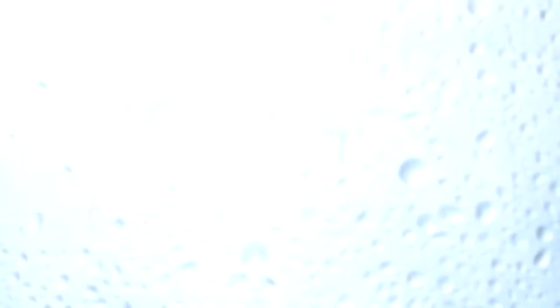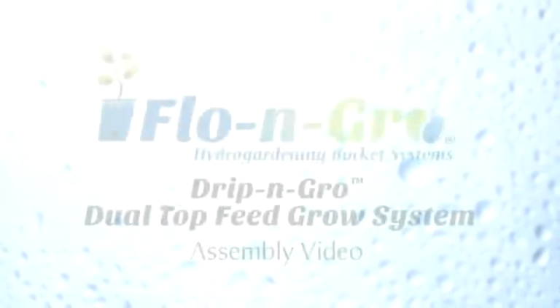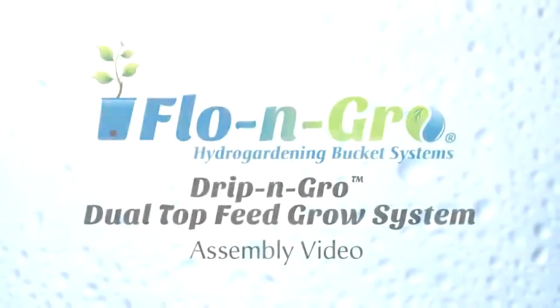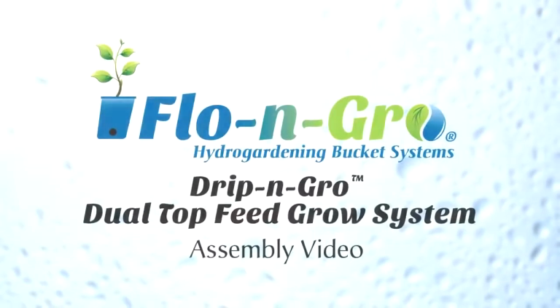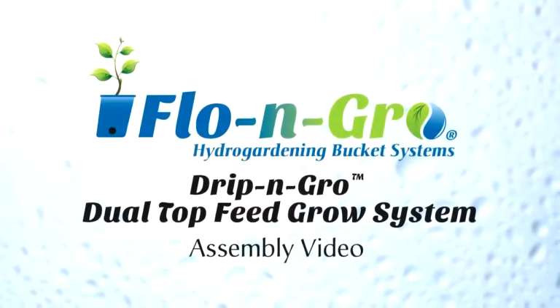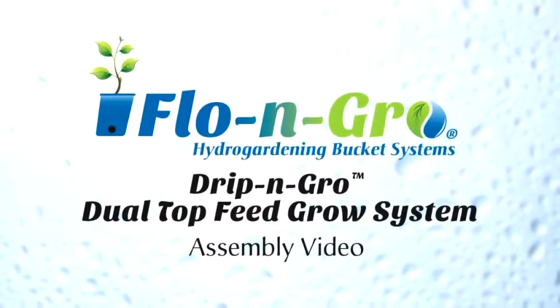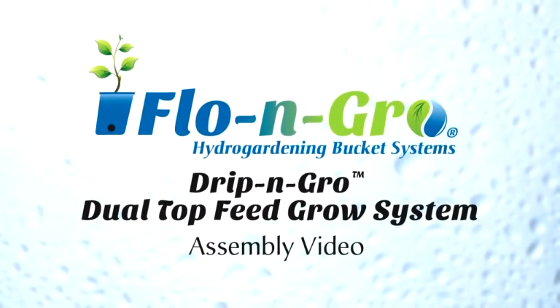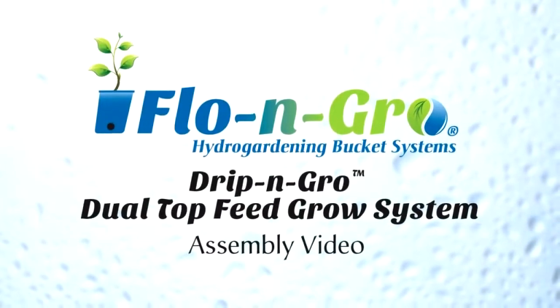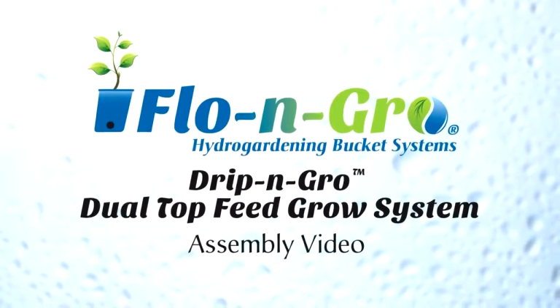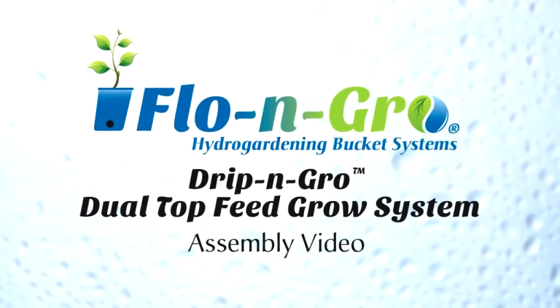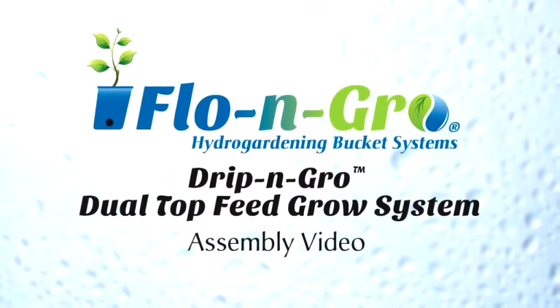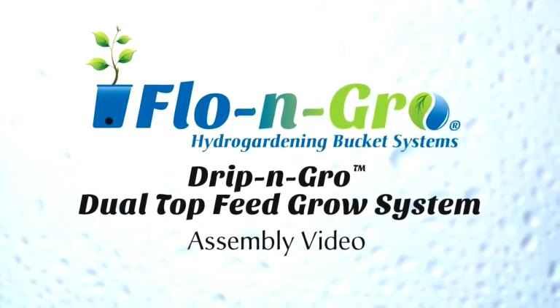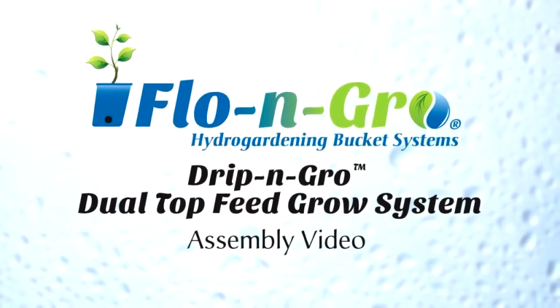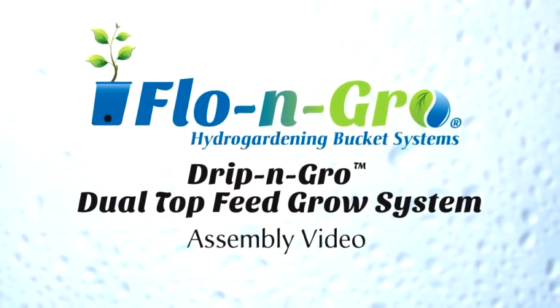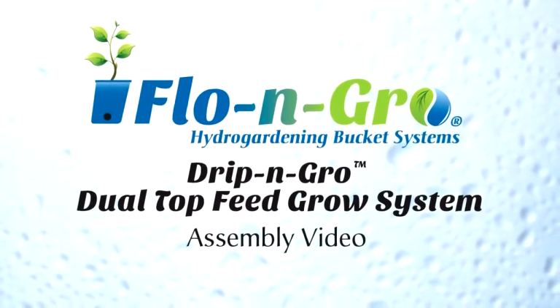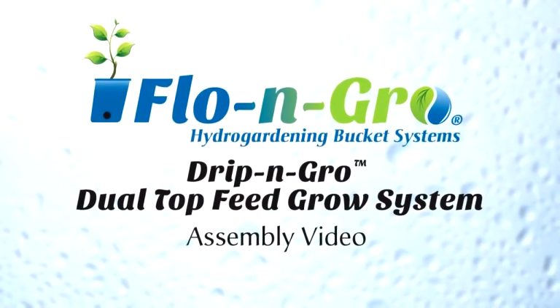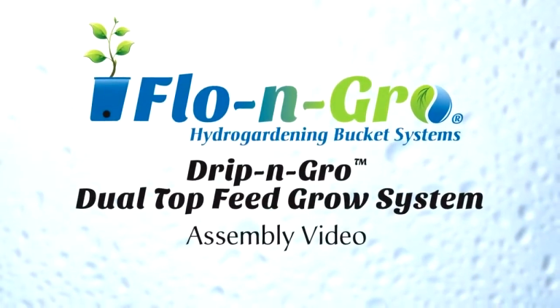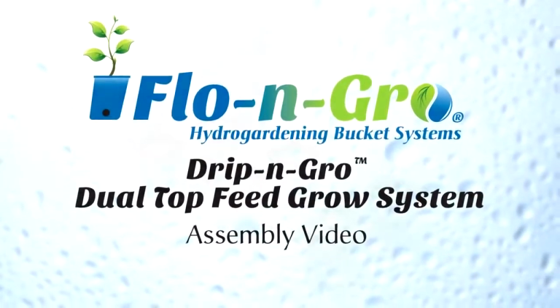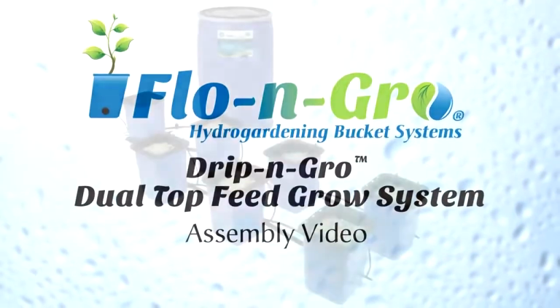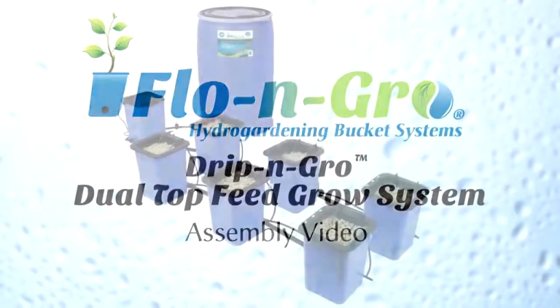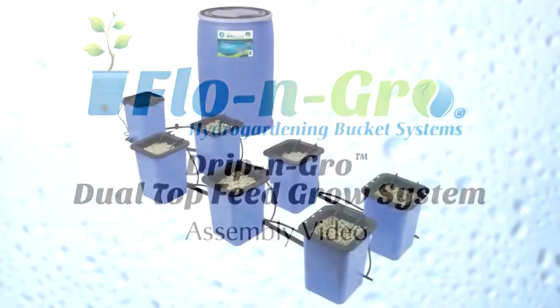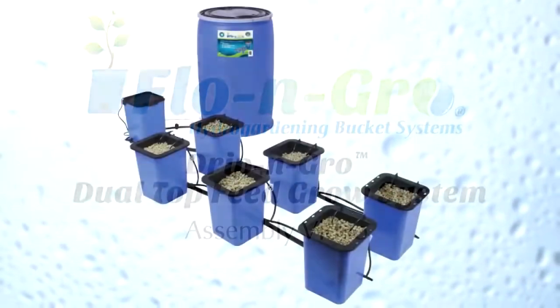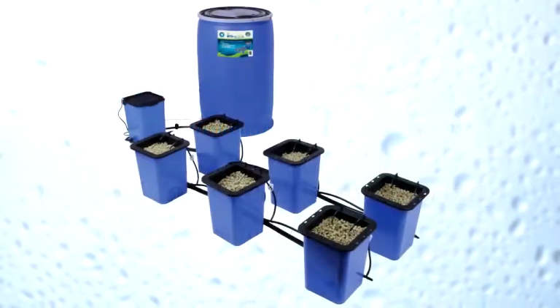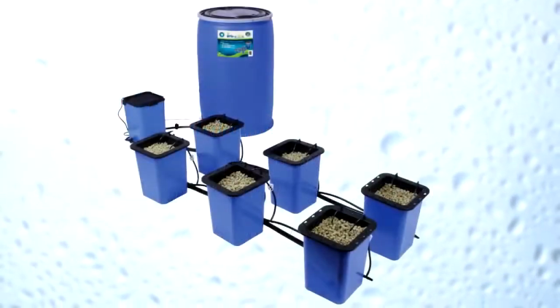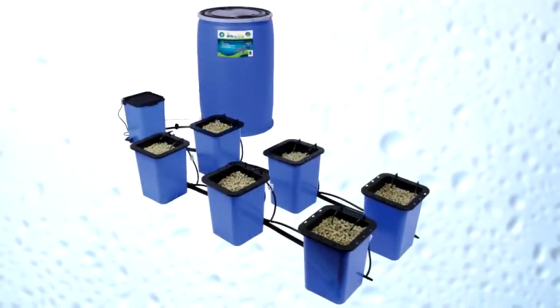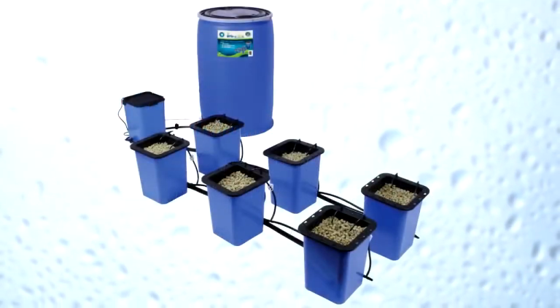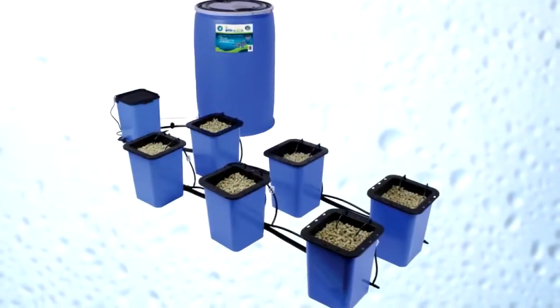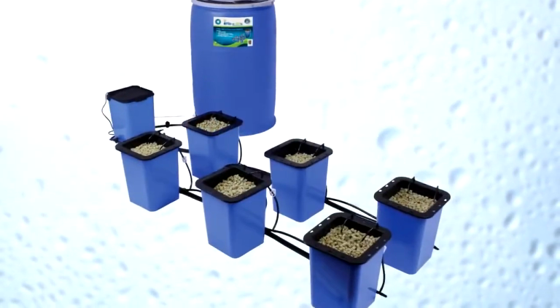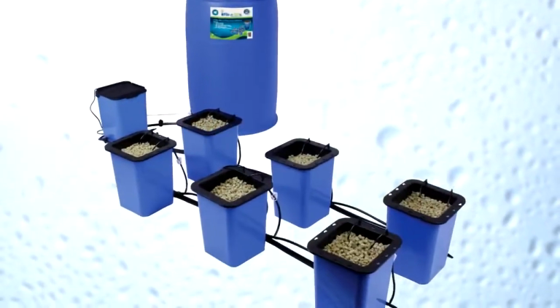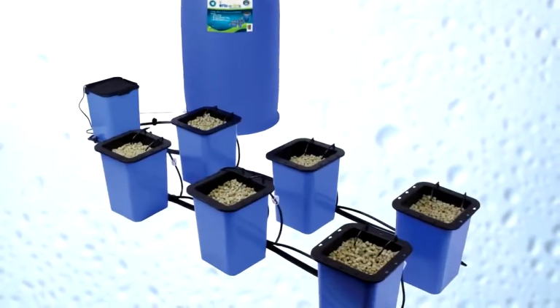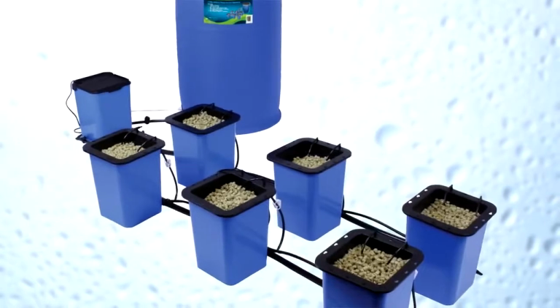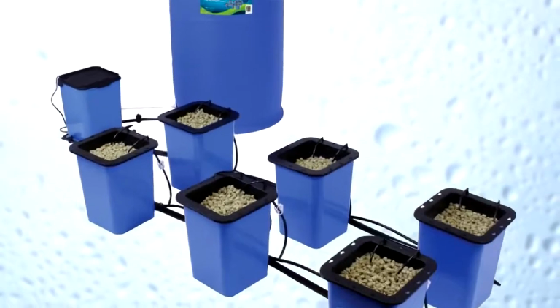See how simple it is to set up your very own Drip and Grow dual top feed grow system.